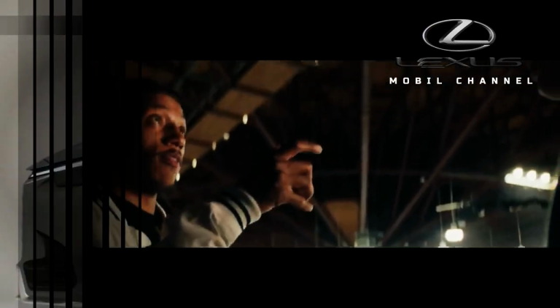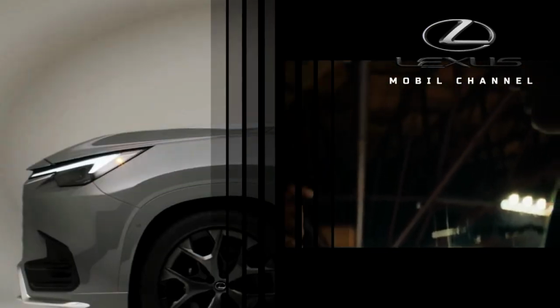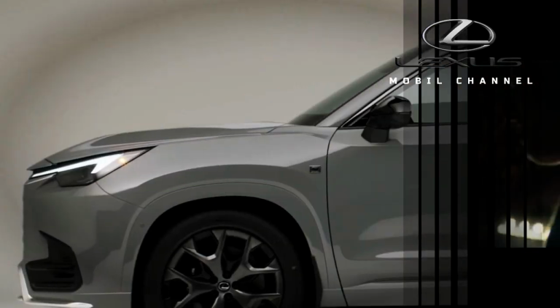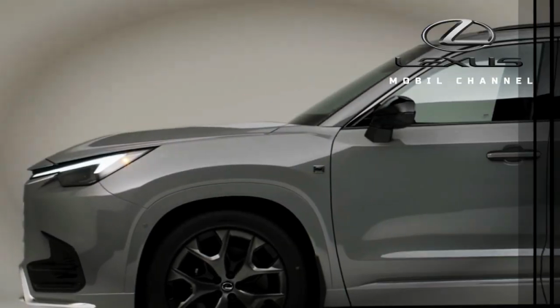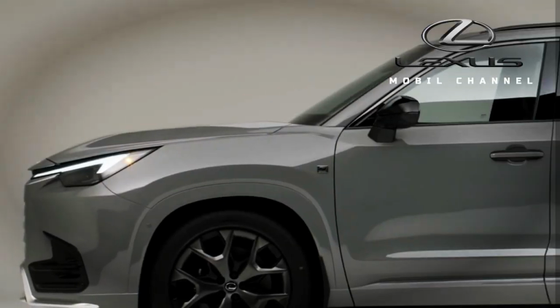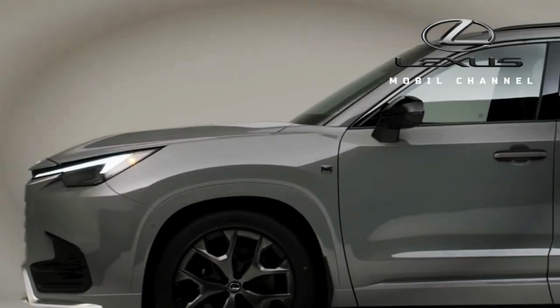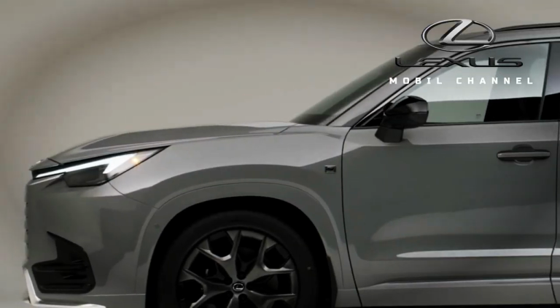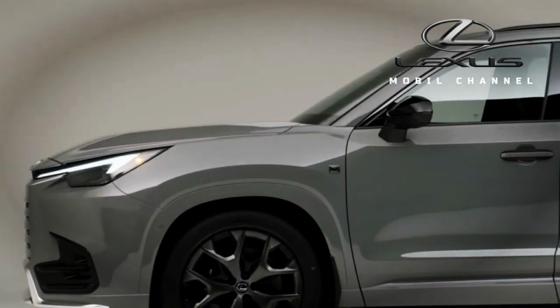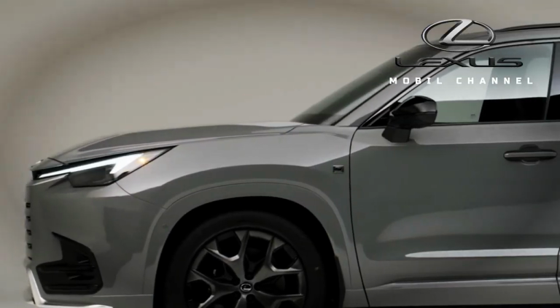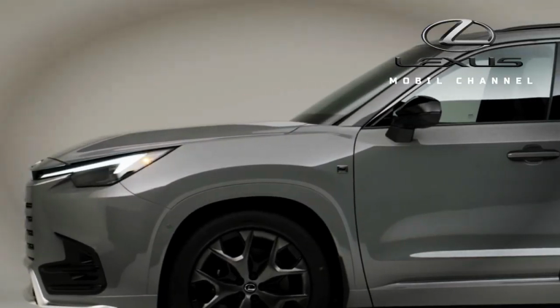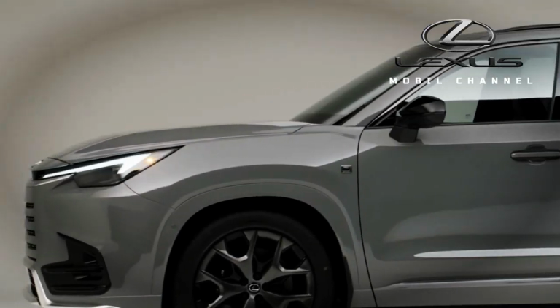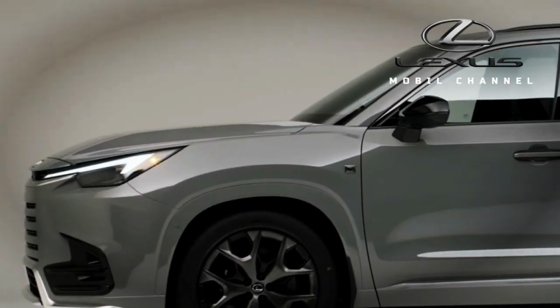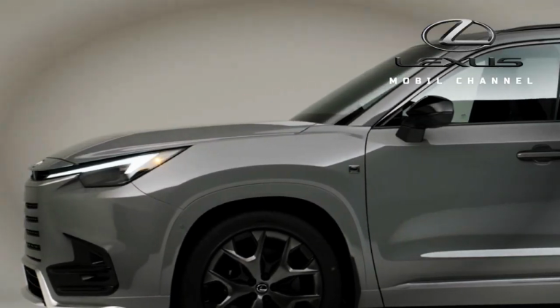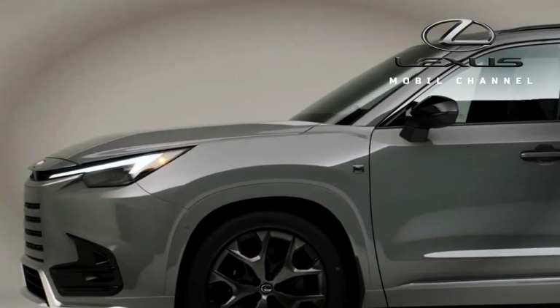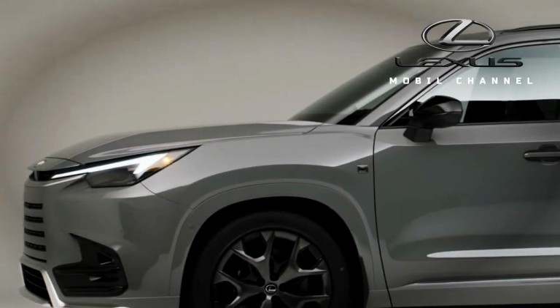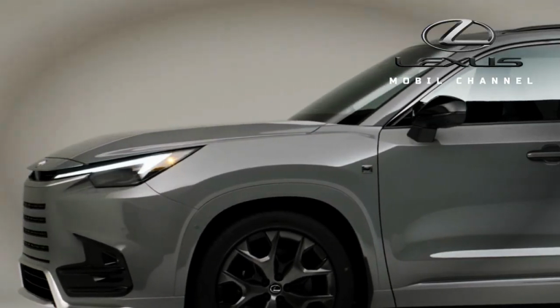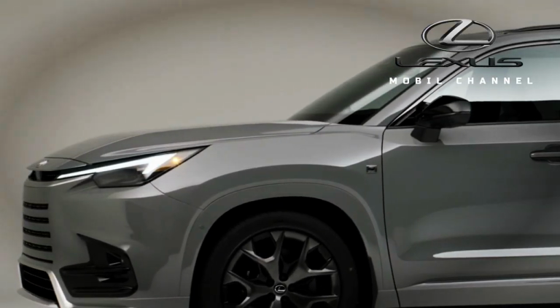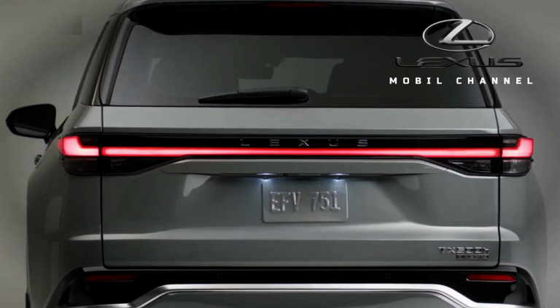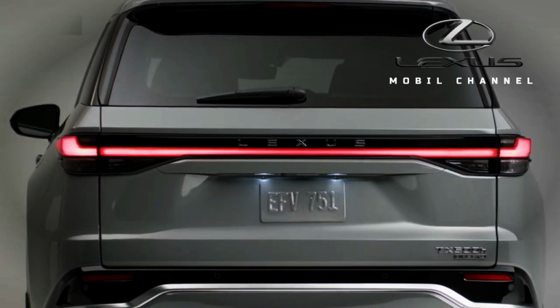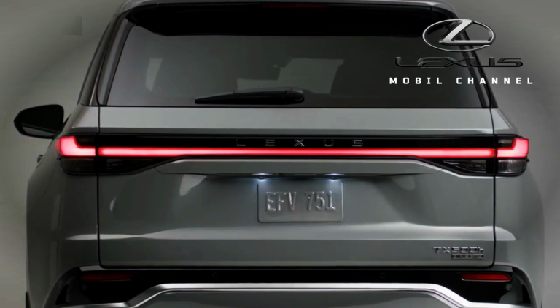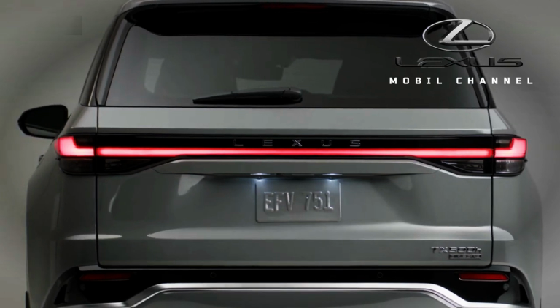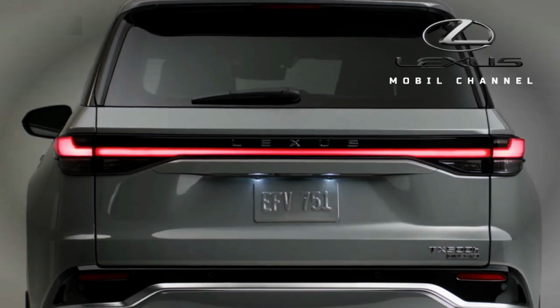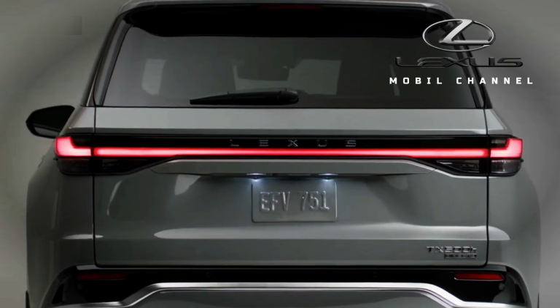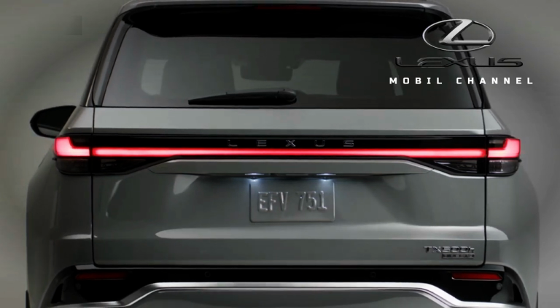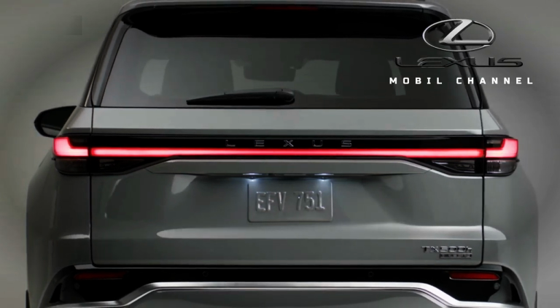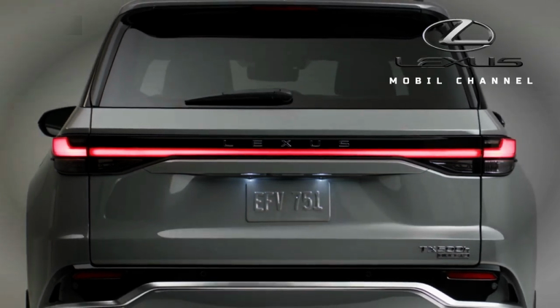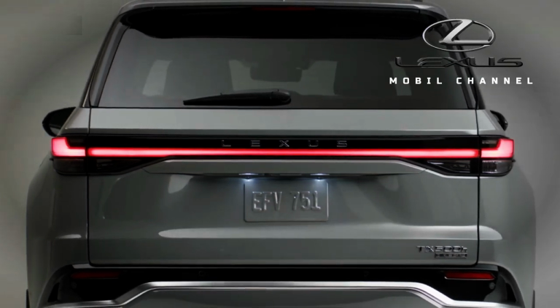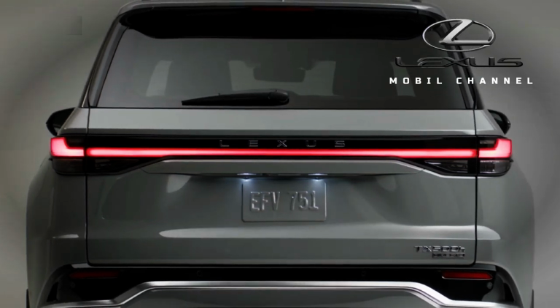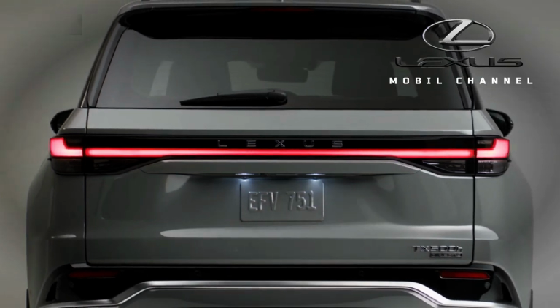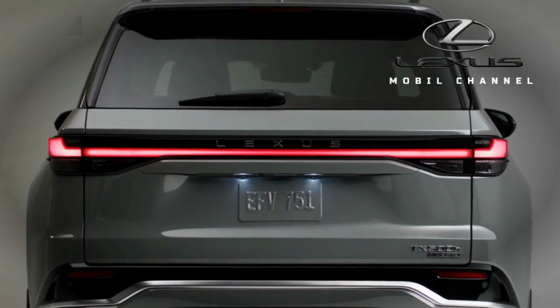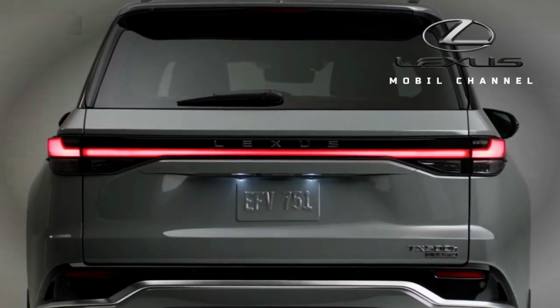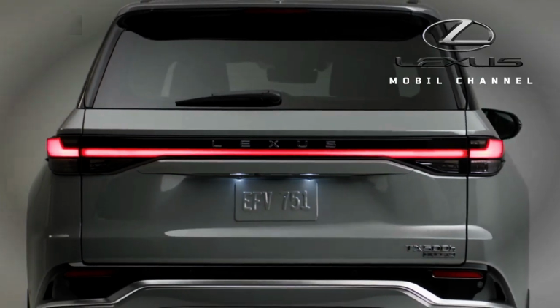Lexus TX 2024 debuts with 3 rows, powertrain, up to 406 horsepower.